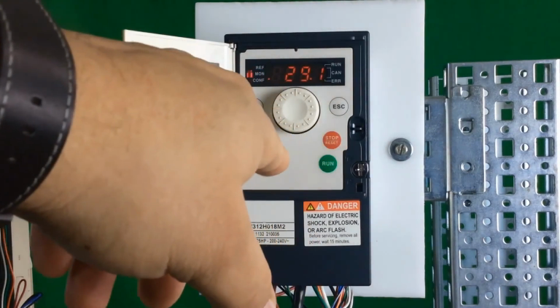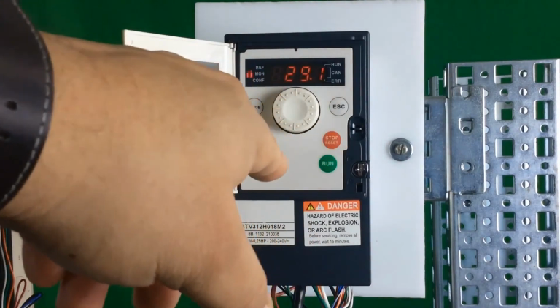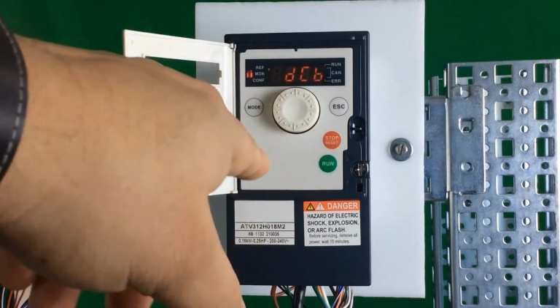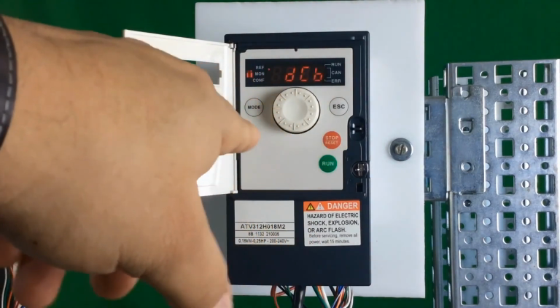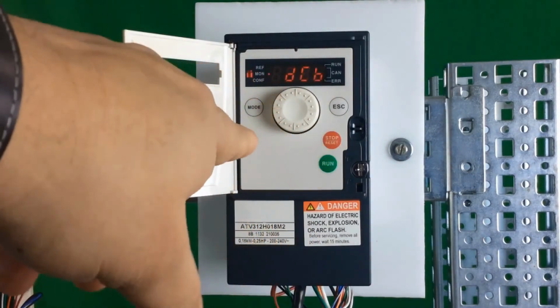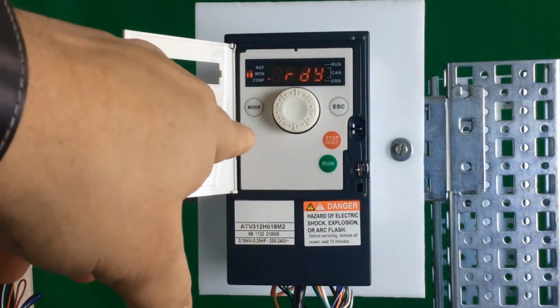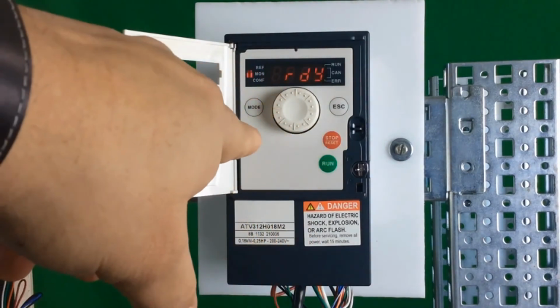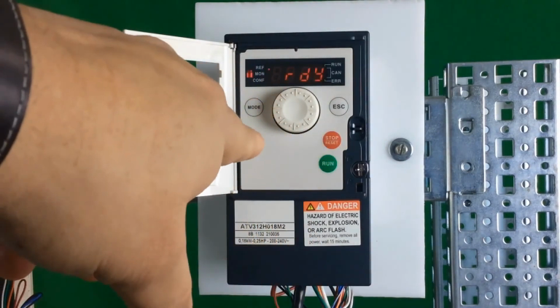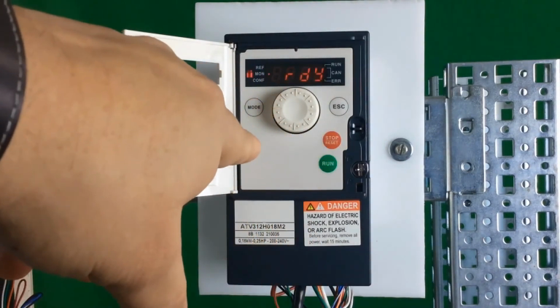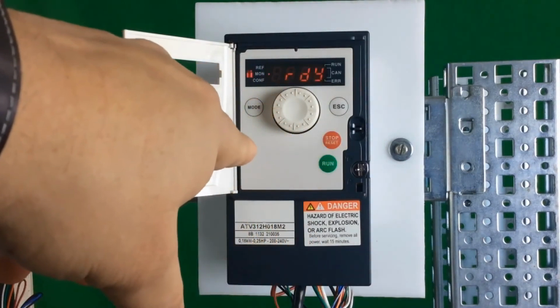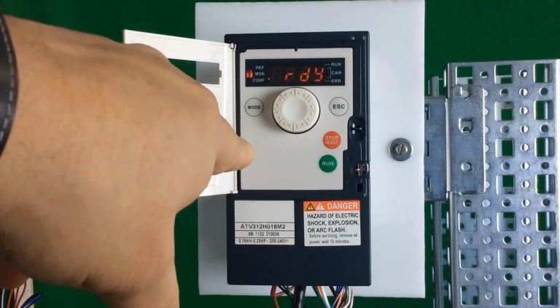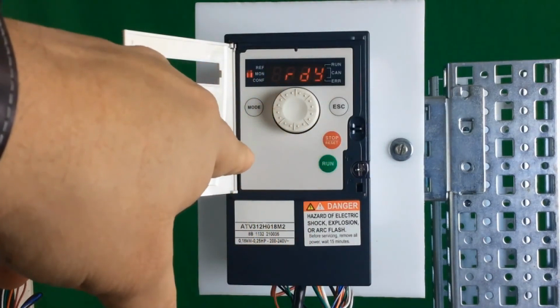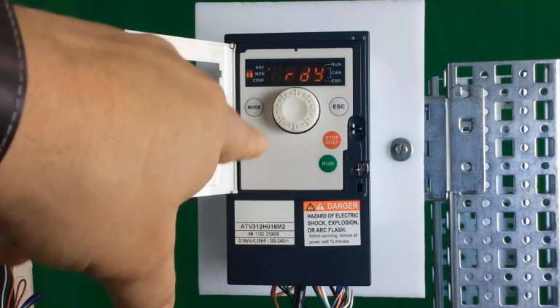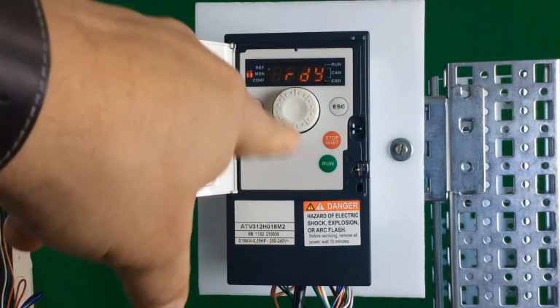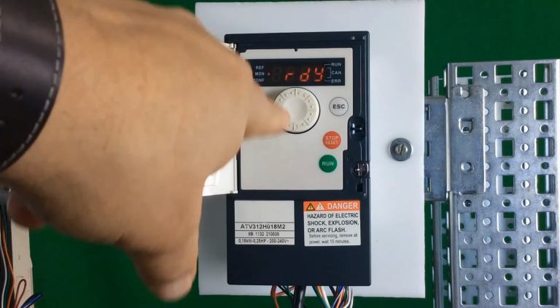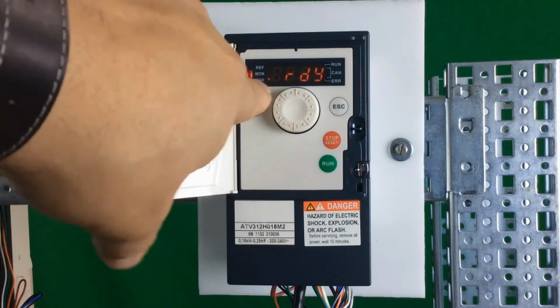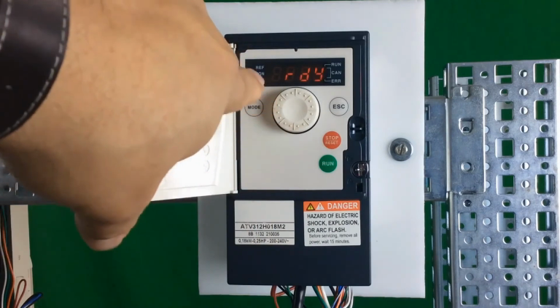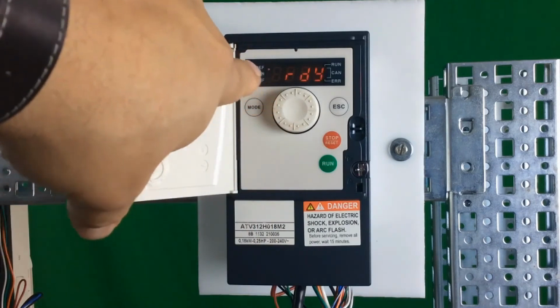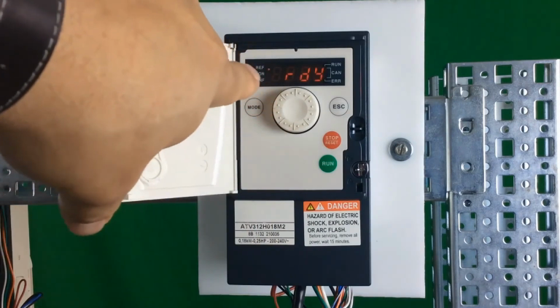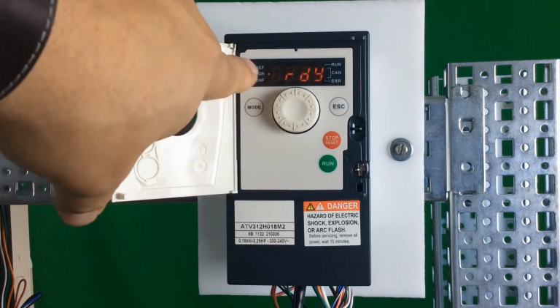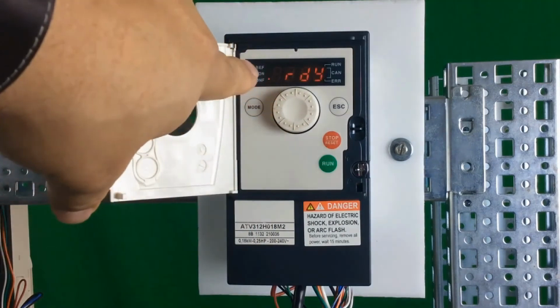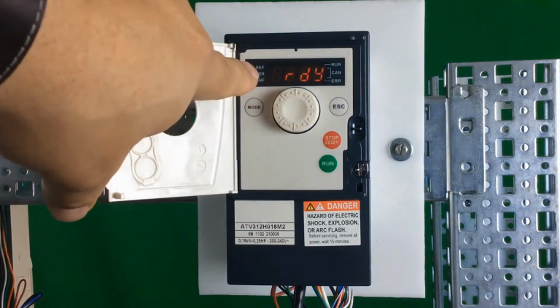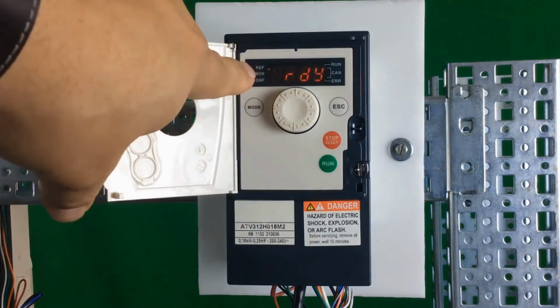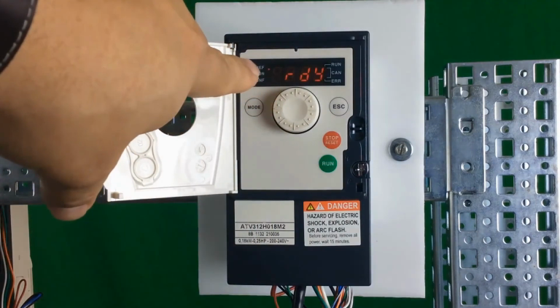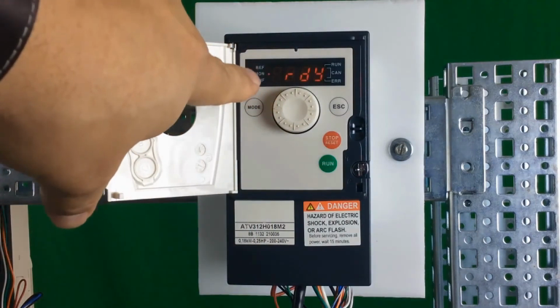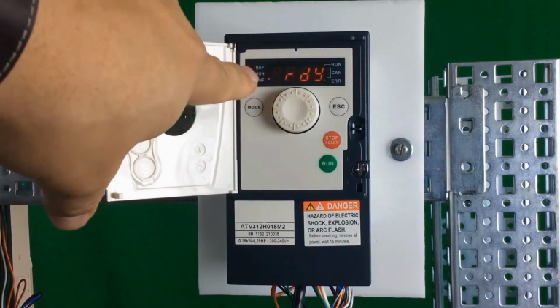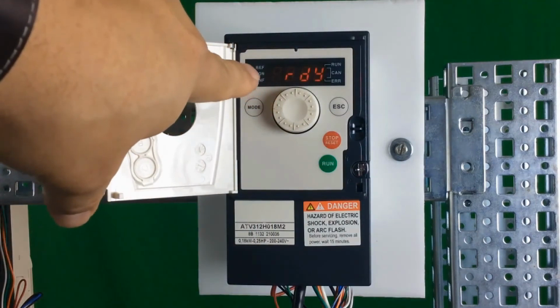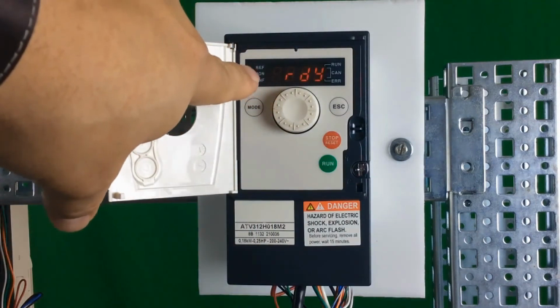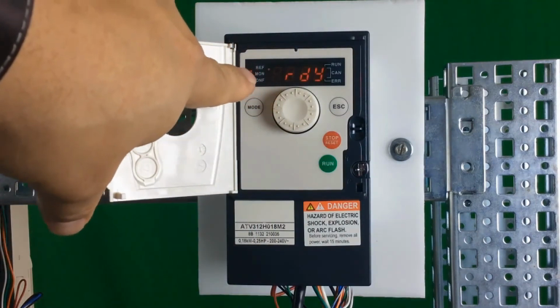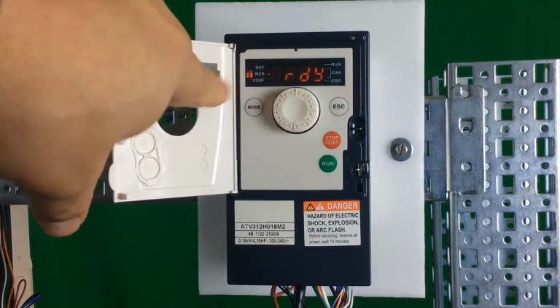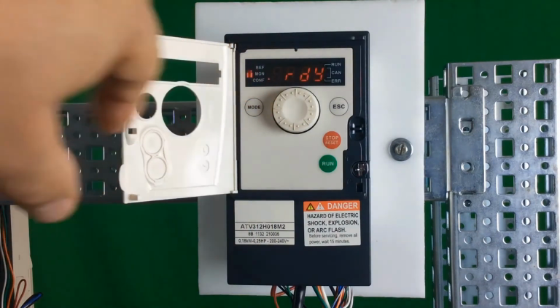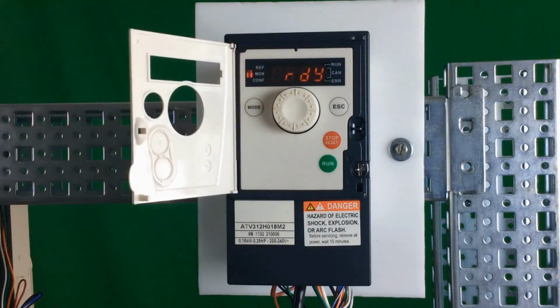You're still in local mode because the LEDs are blinking one, two, three.